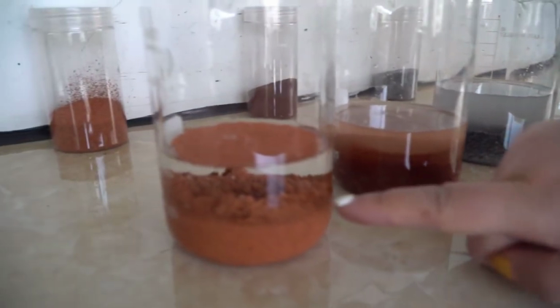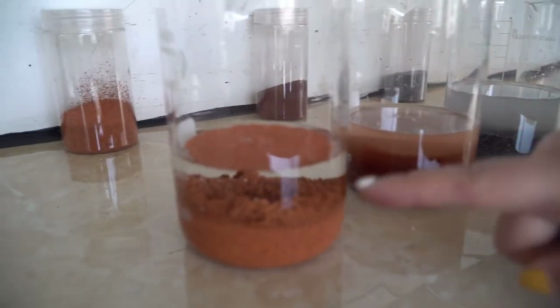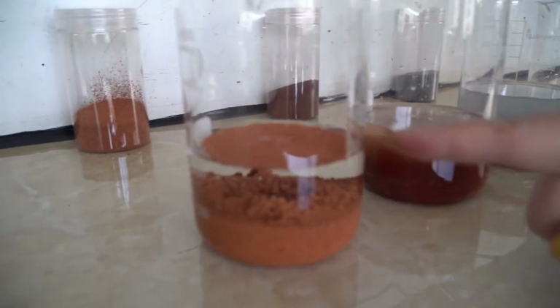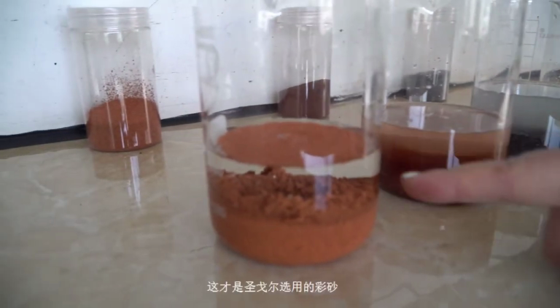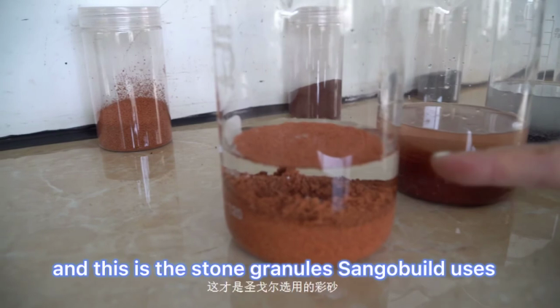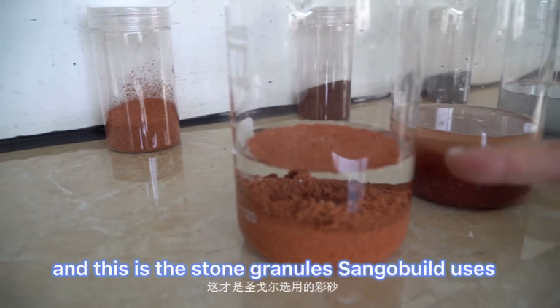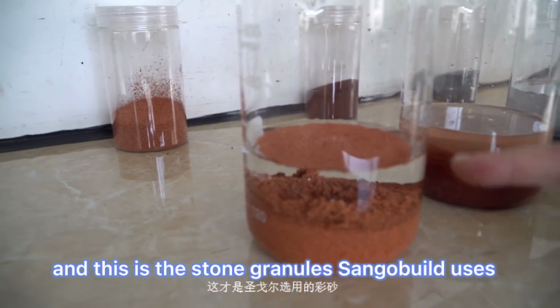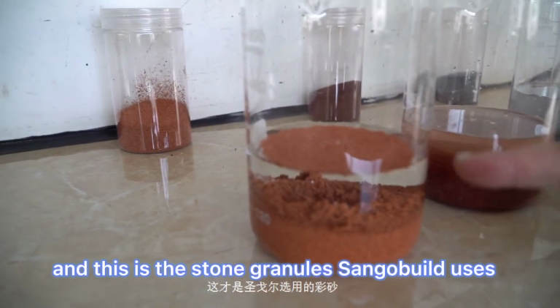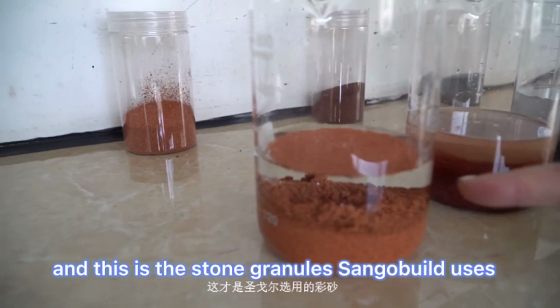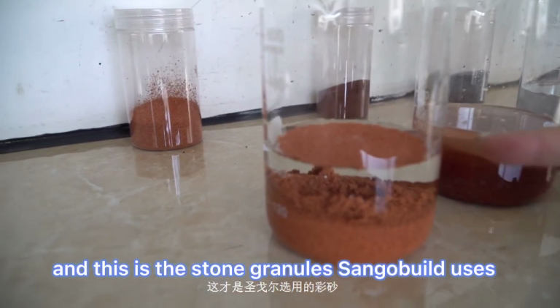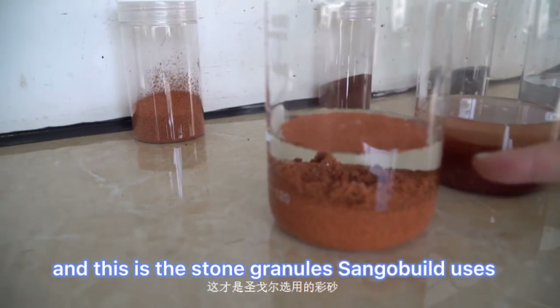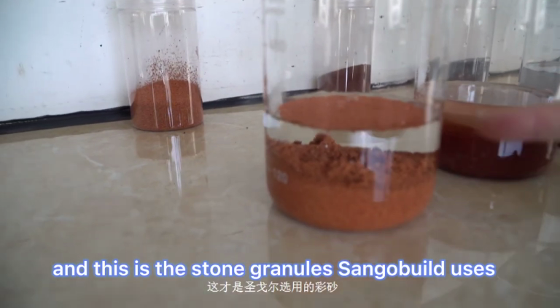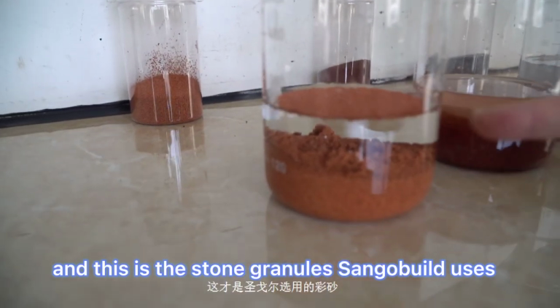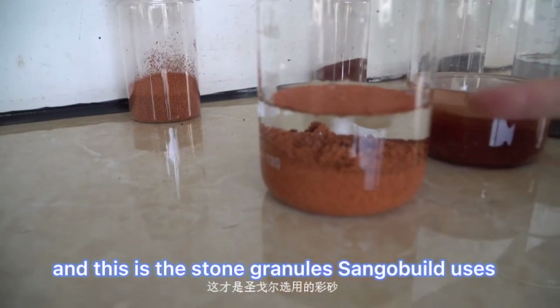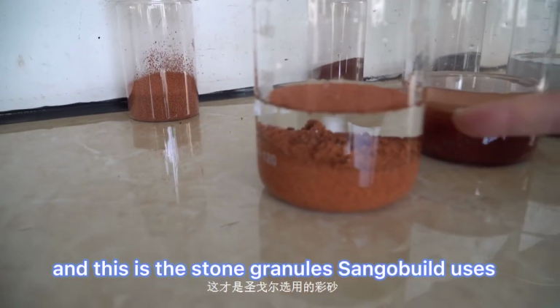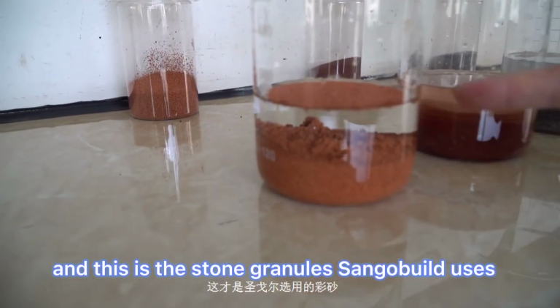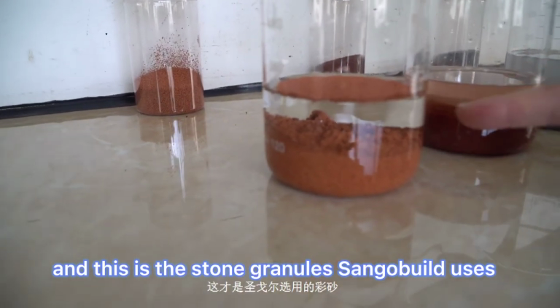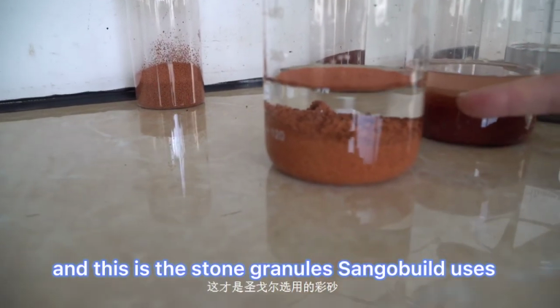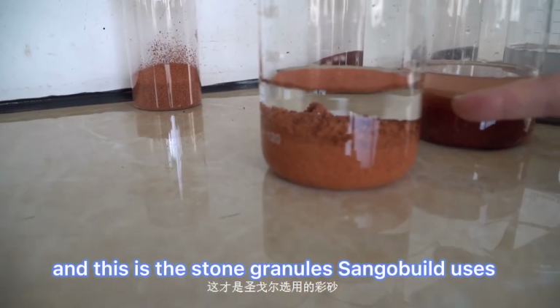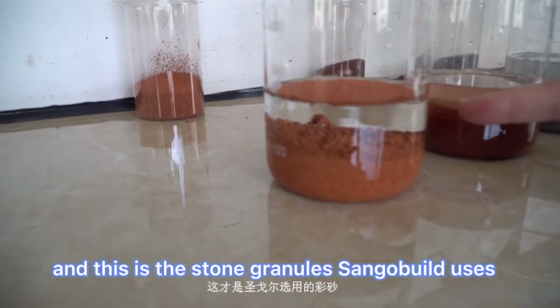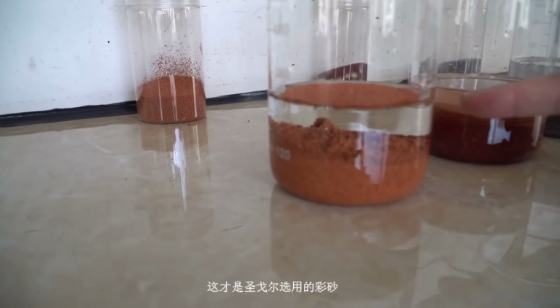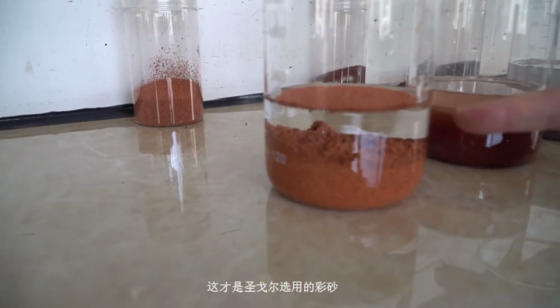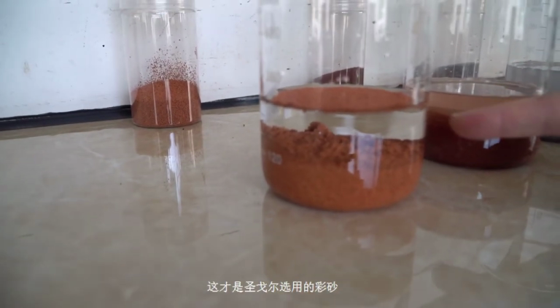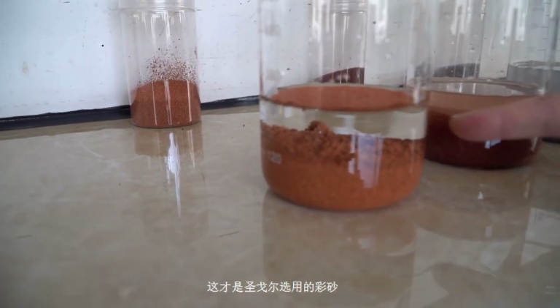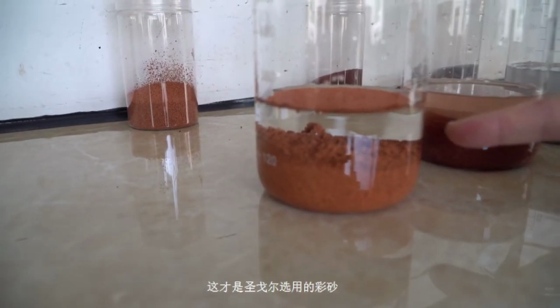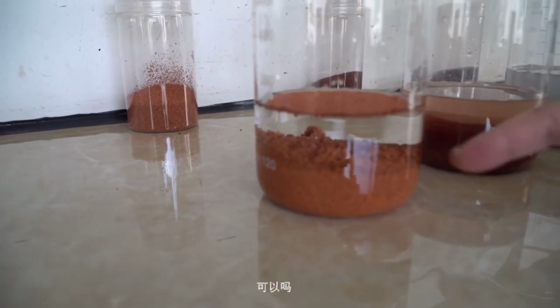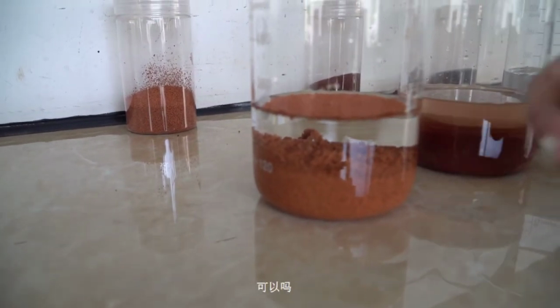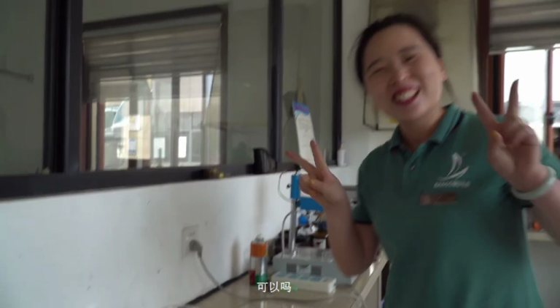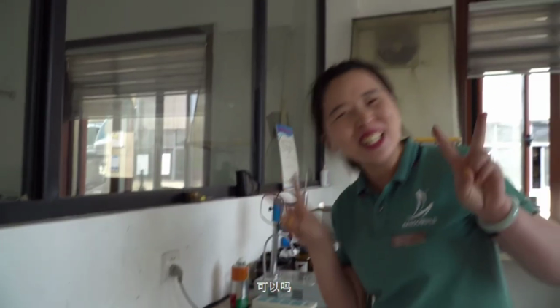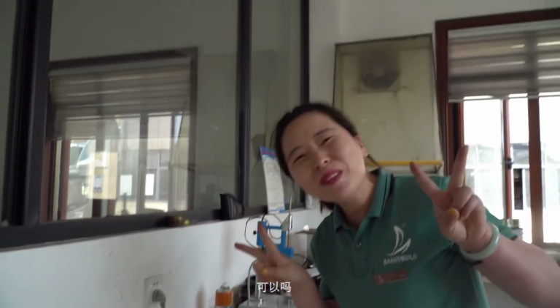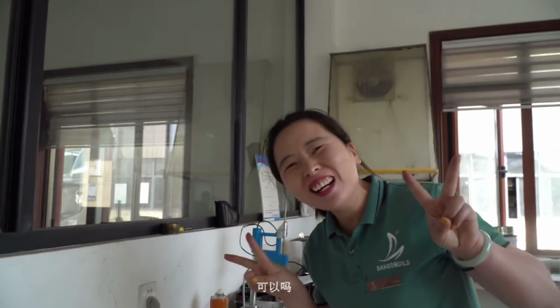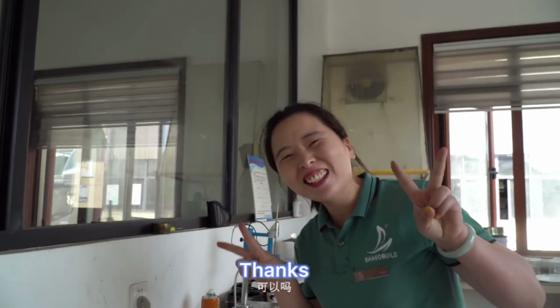And this is the stone granules Sango Build uses. Thanks.